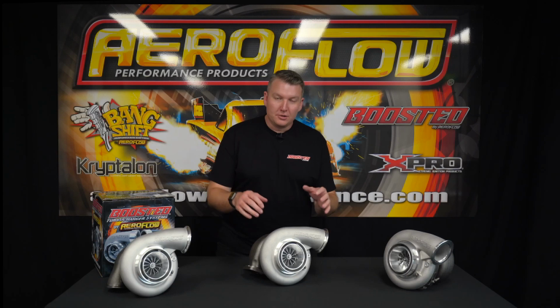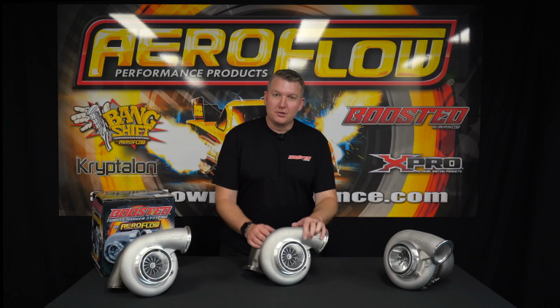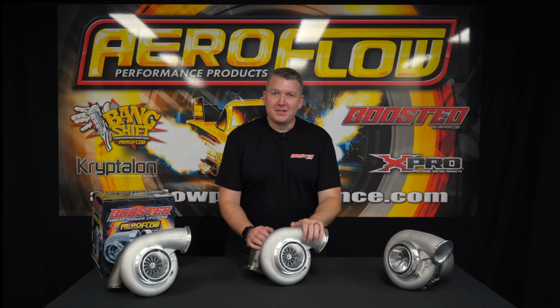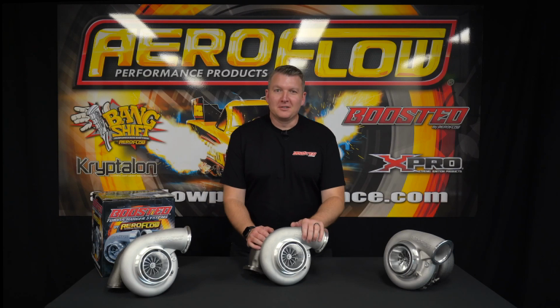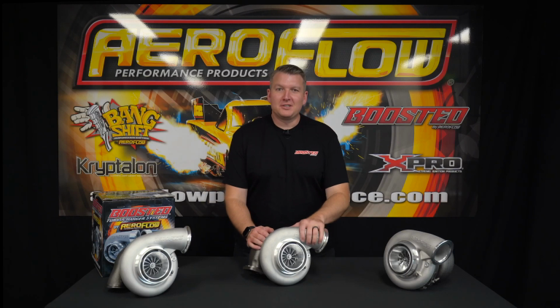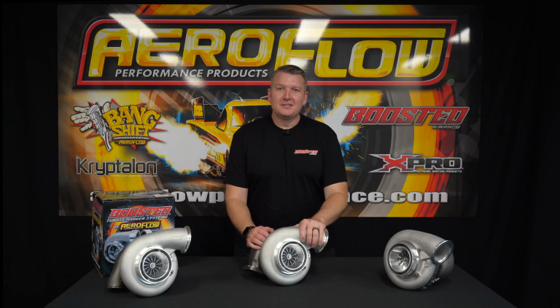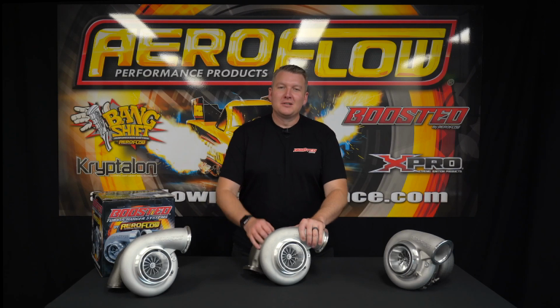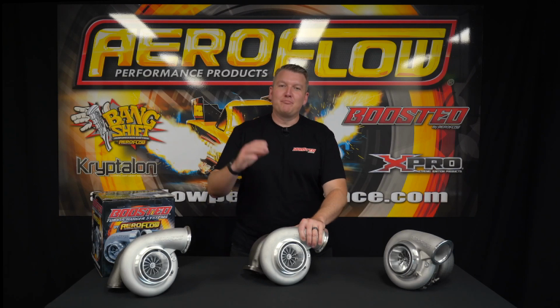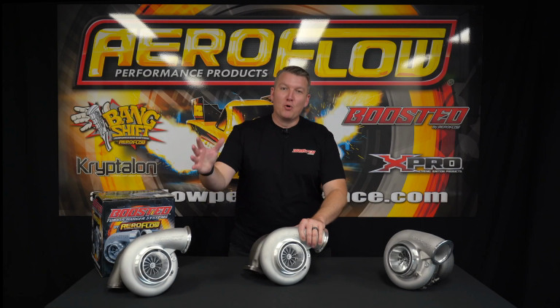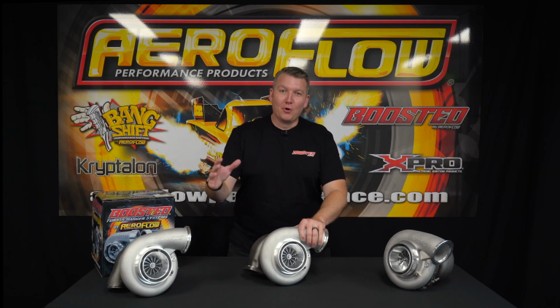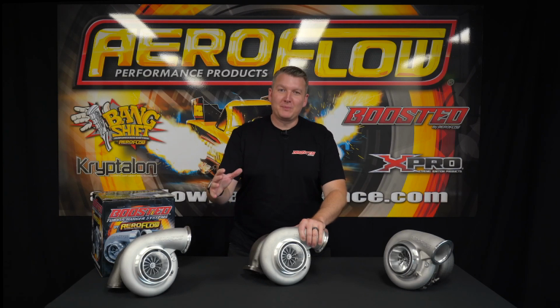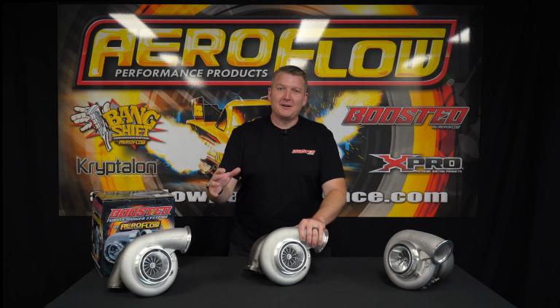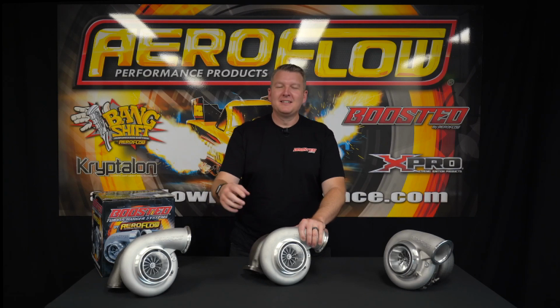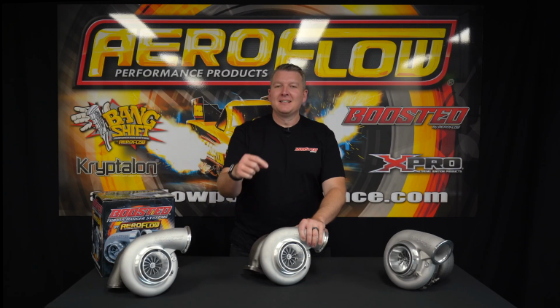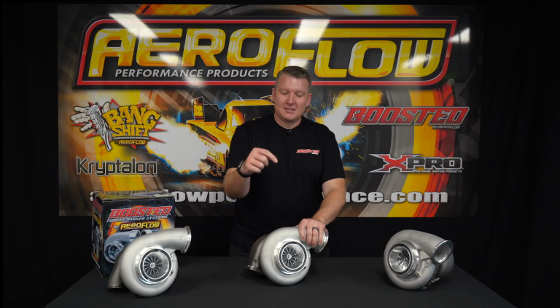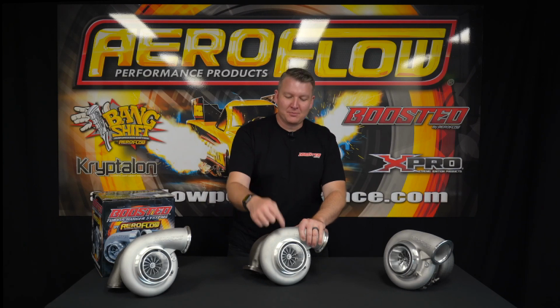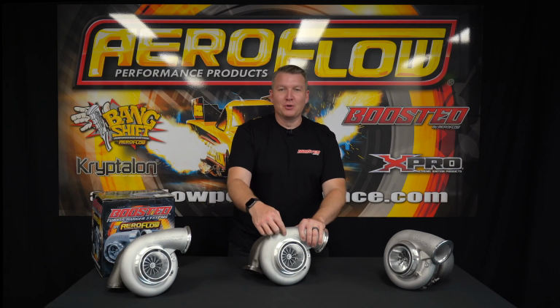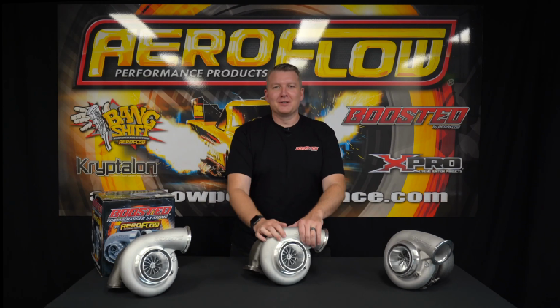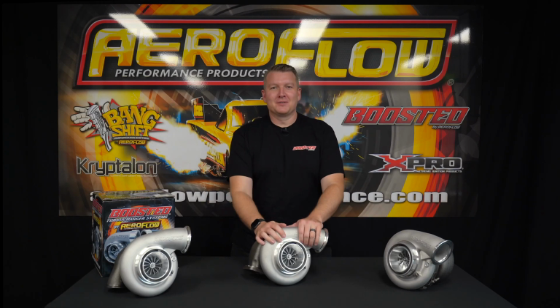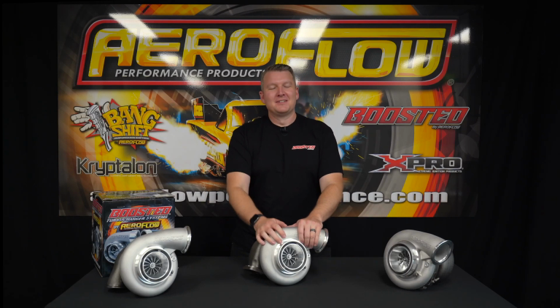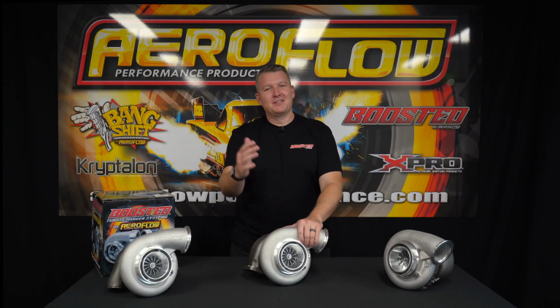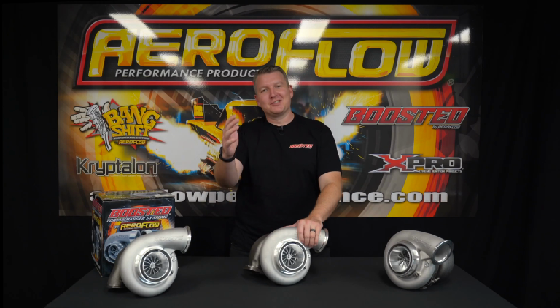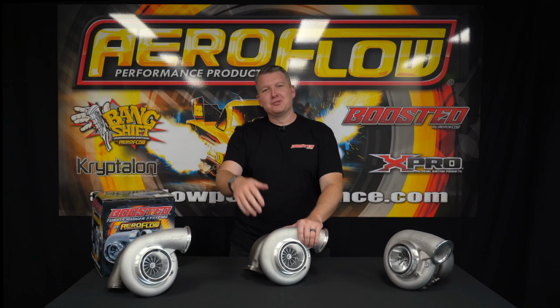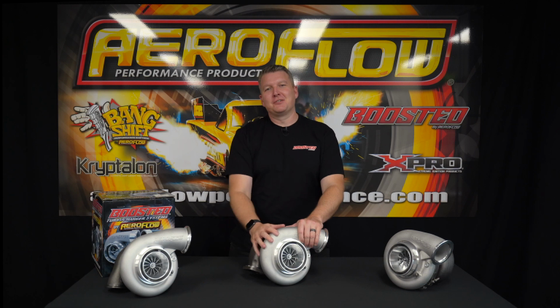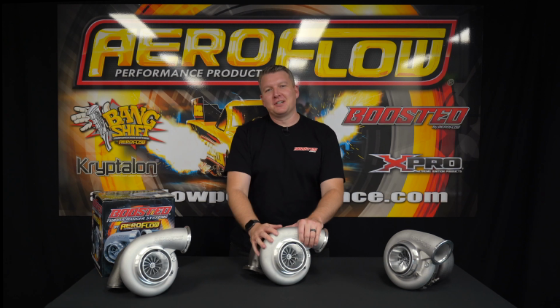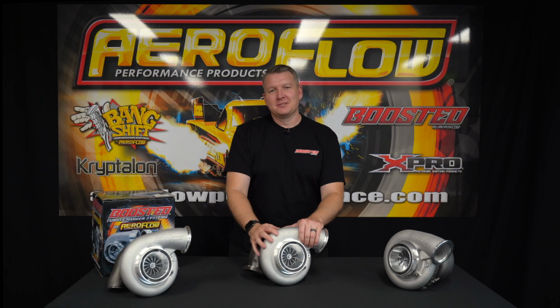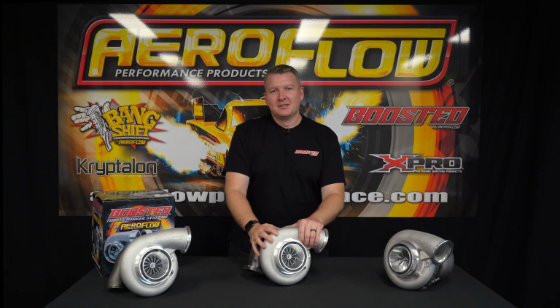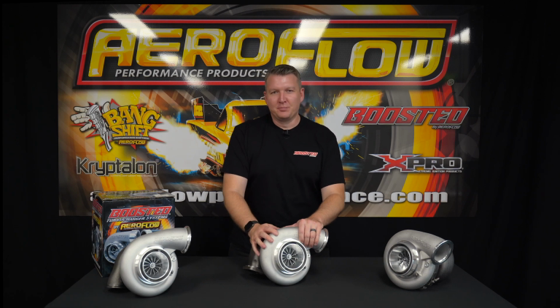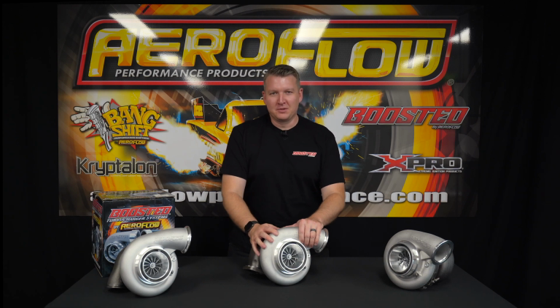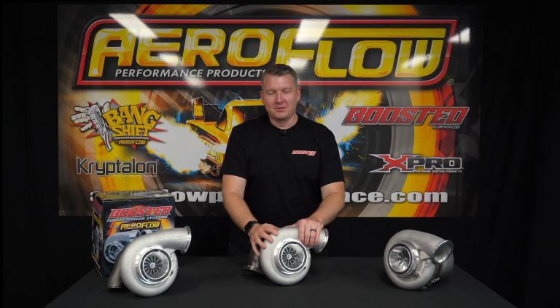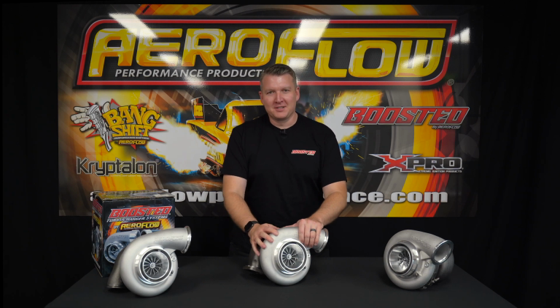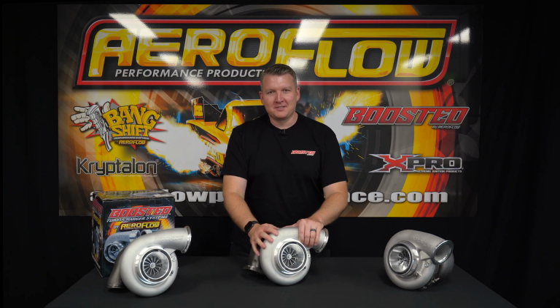New technology, more horsepower, smaller wheels. This is a new generation of boosted turbochargers.